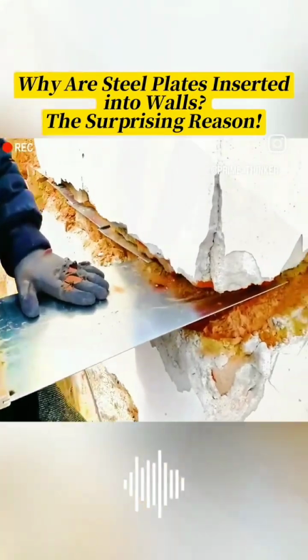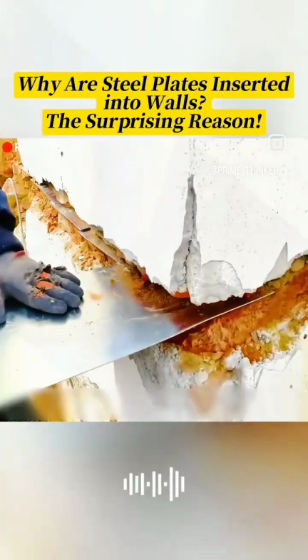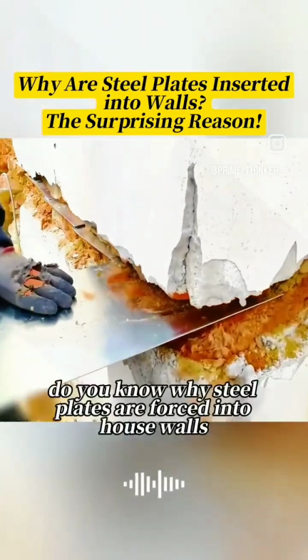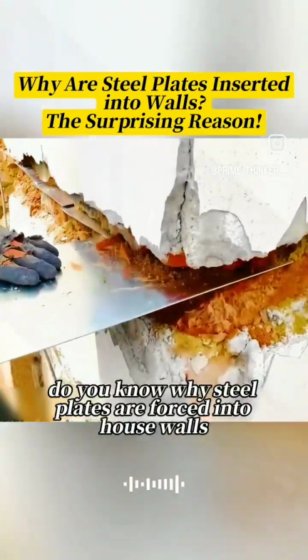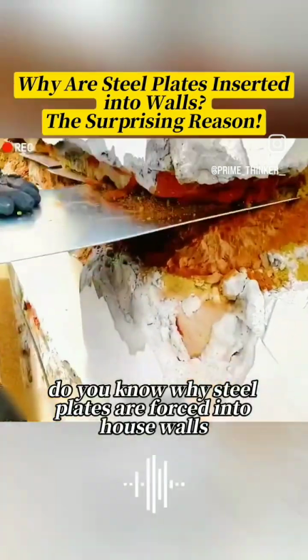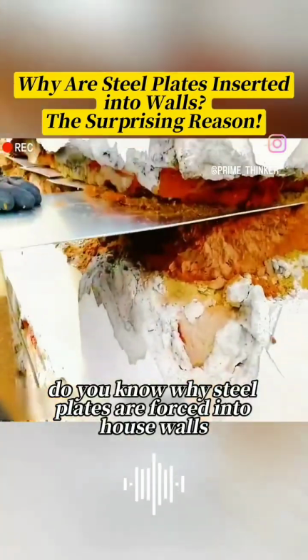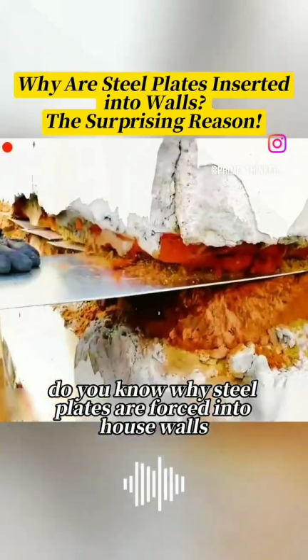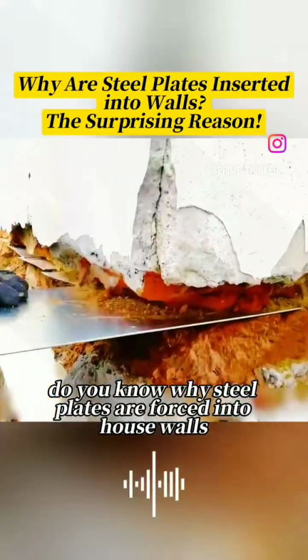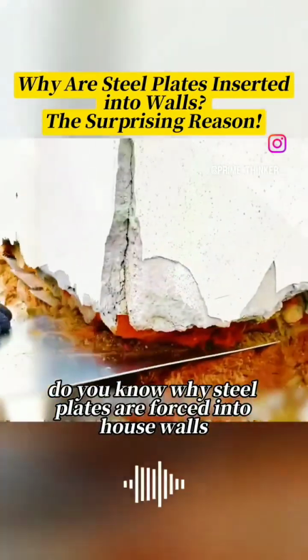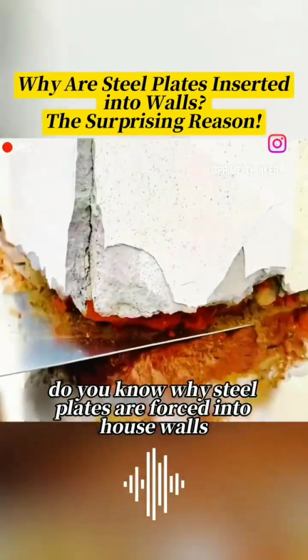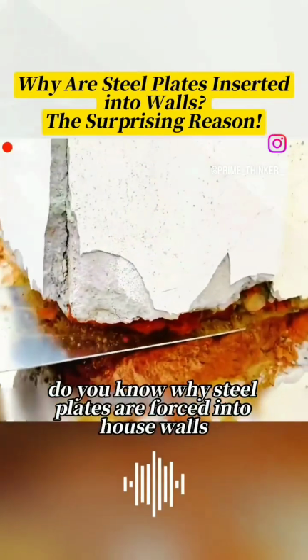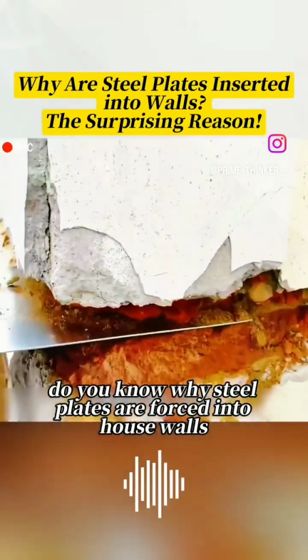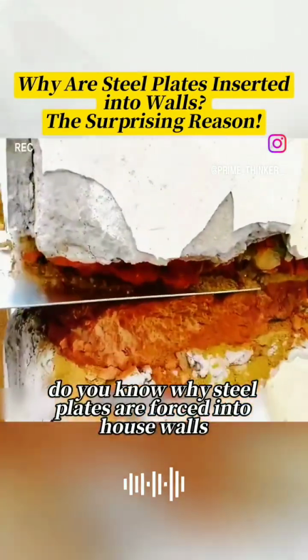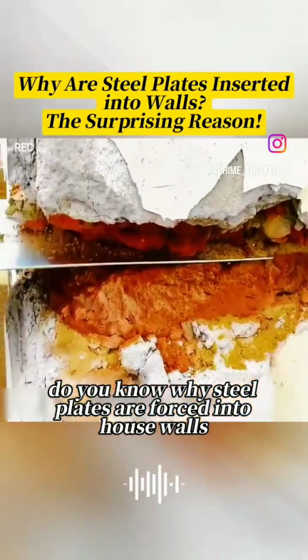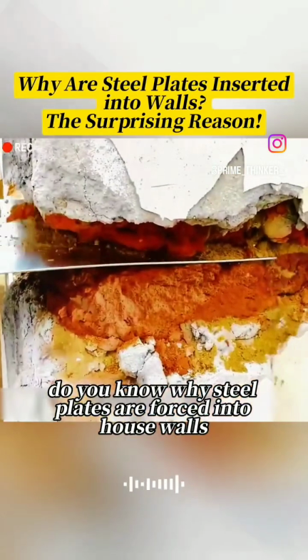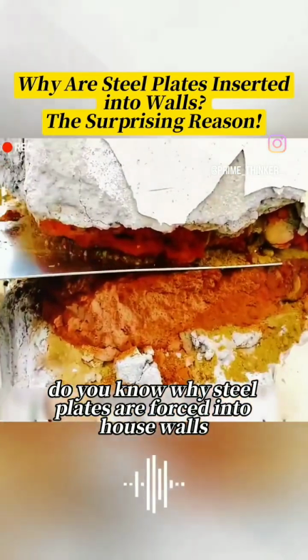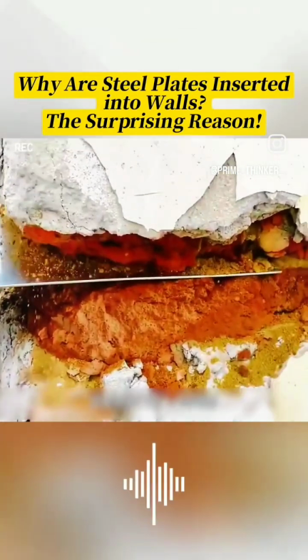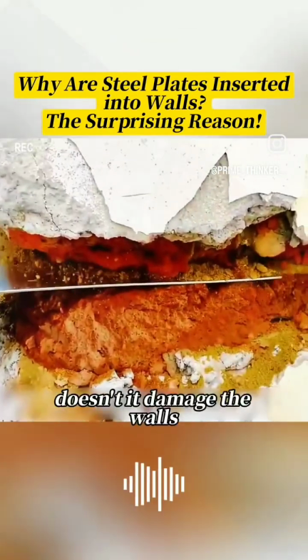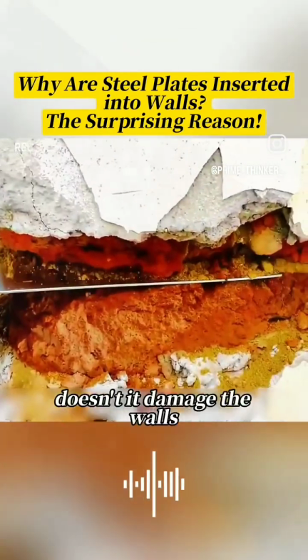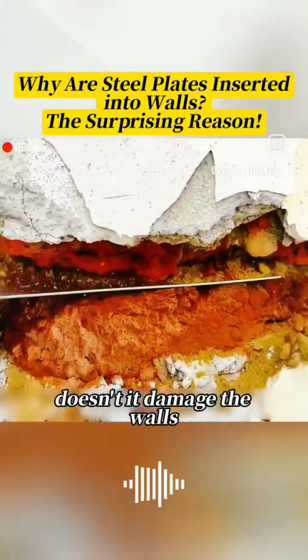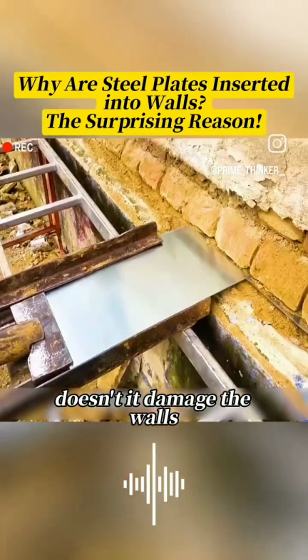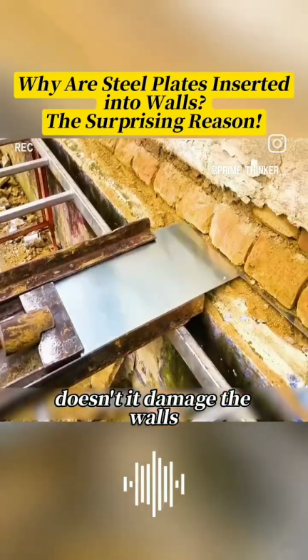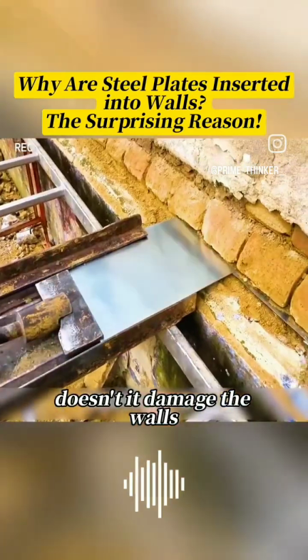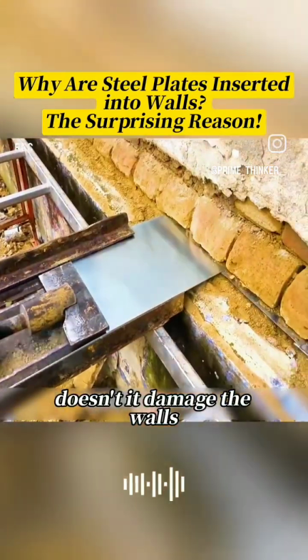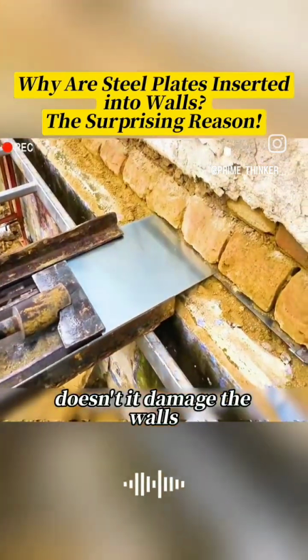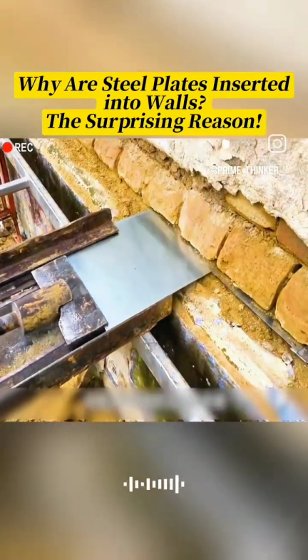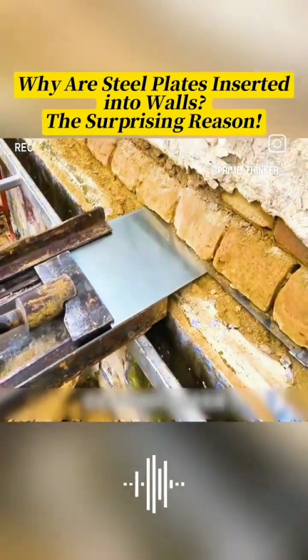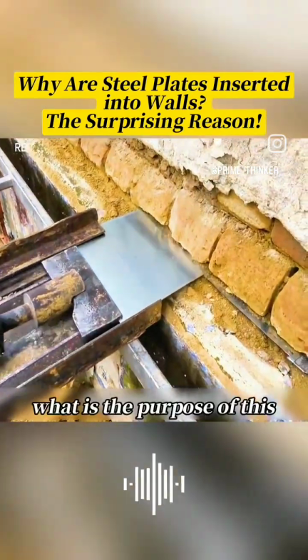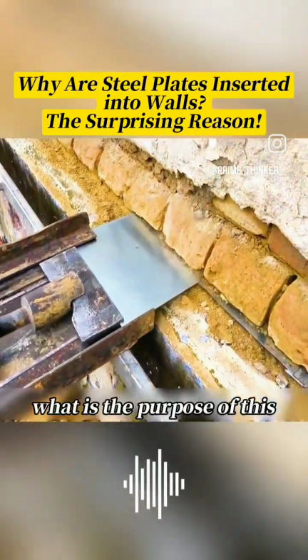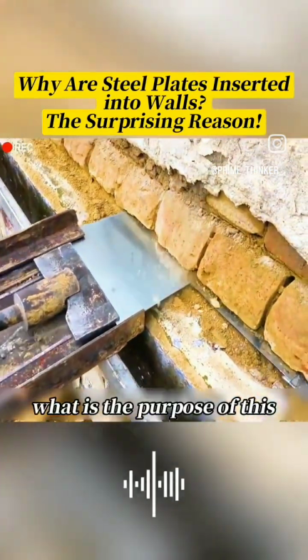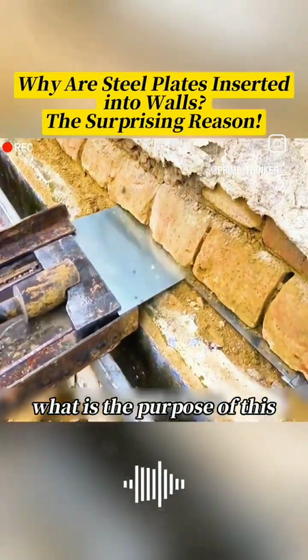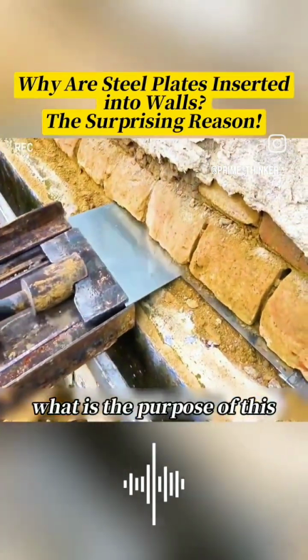Do you know why steel plates are forced into house walls? Doesn't it damage the walls? What is the purpose of this?